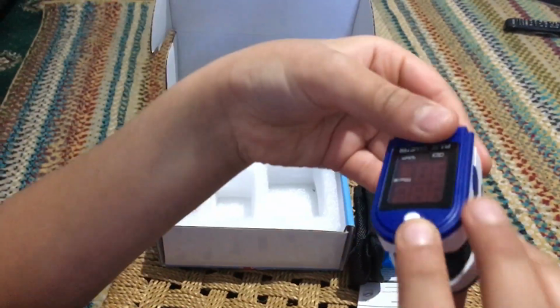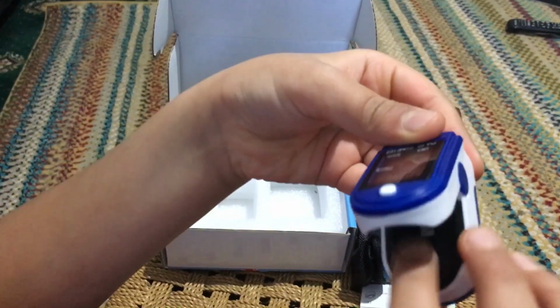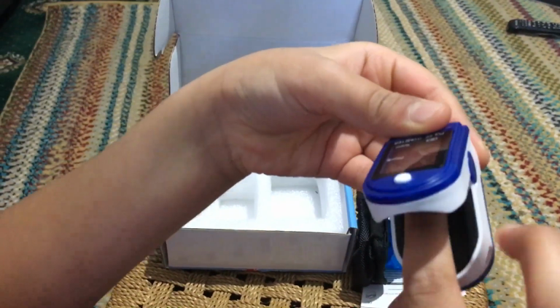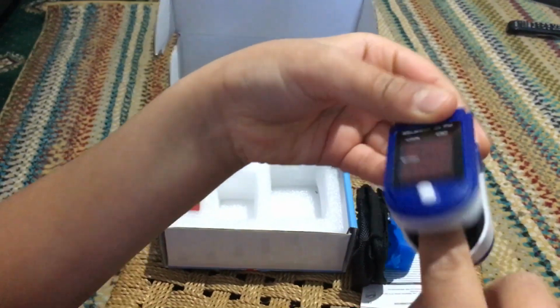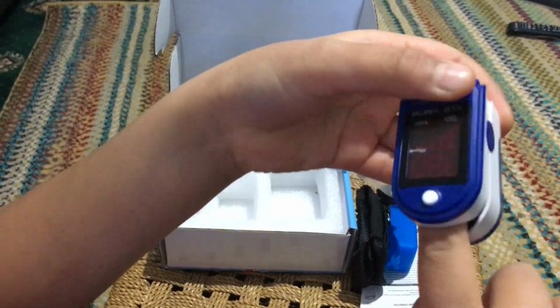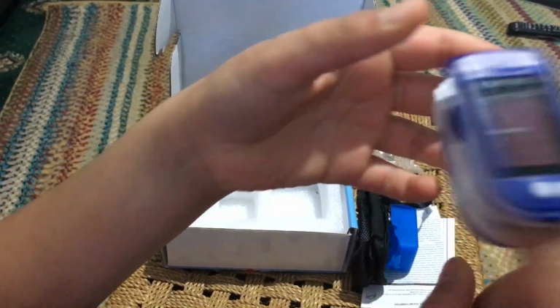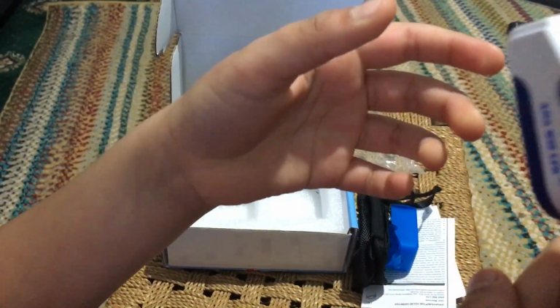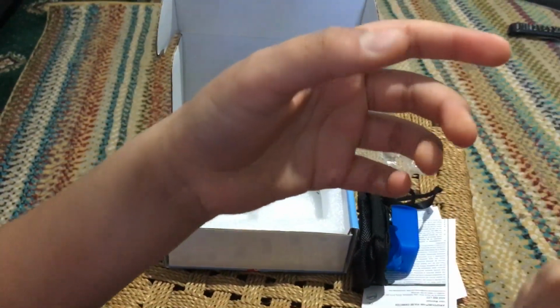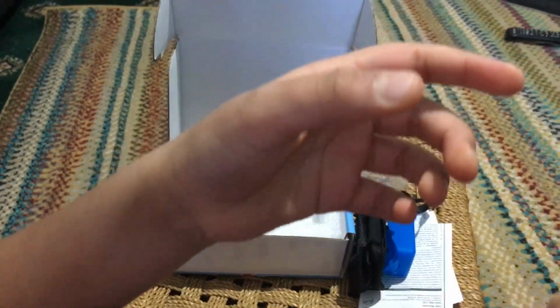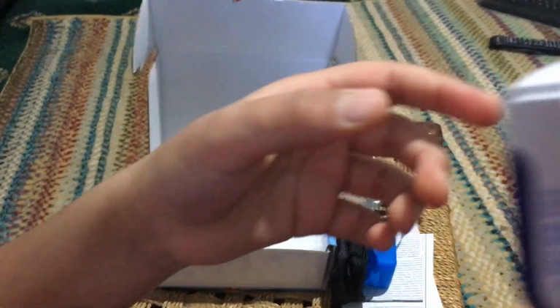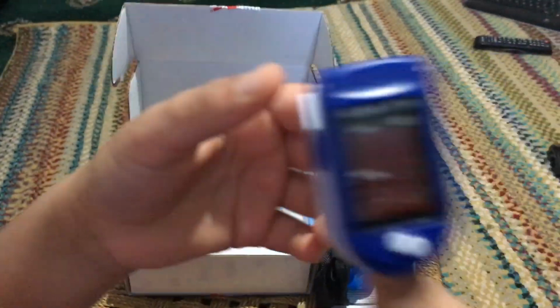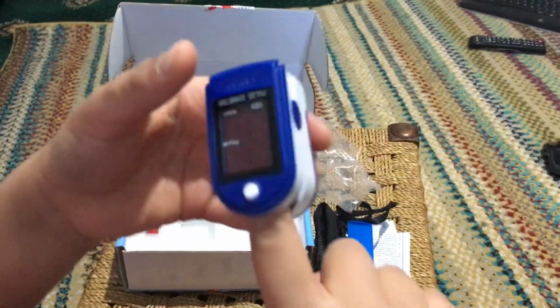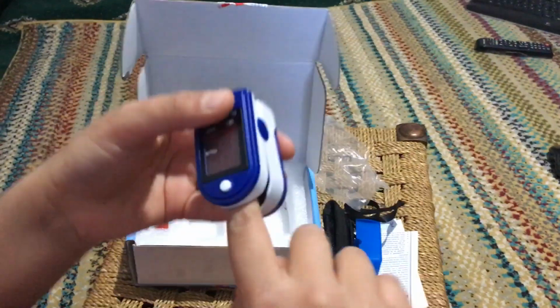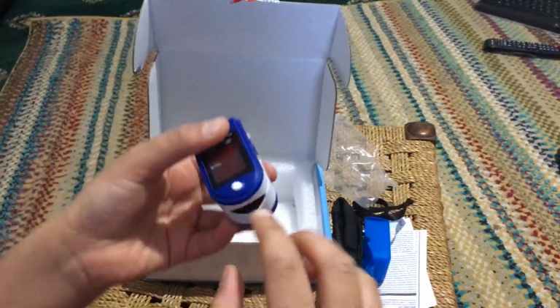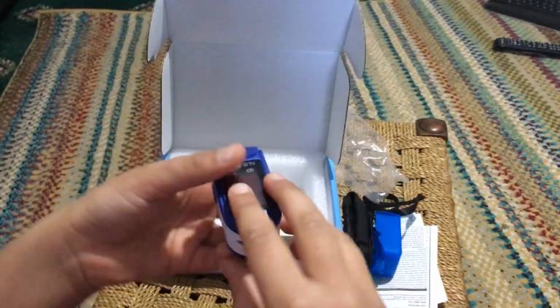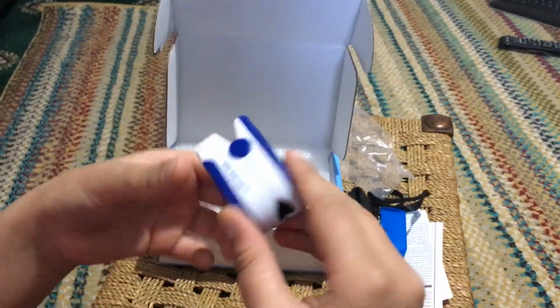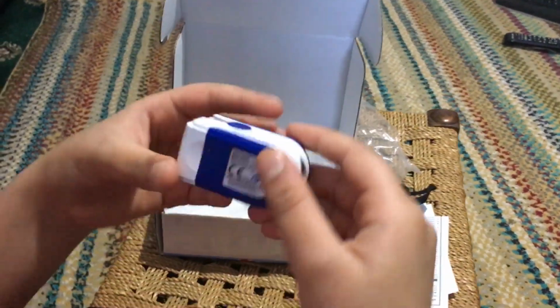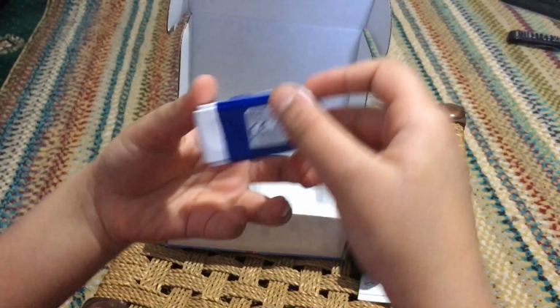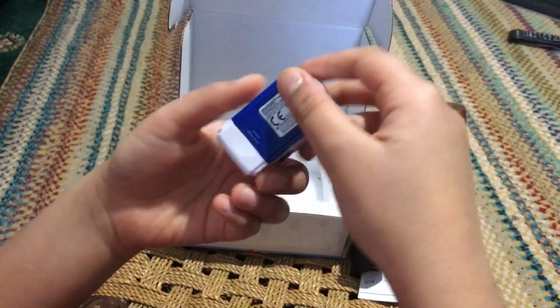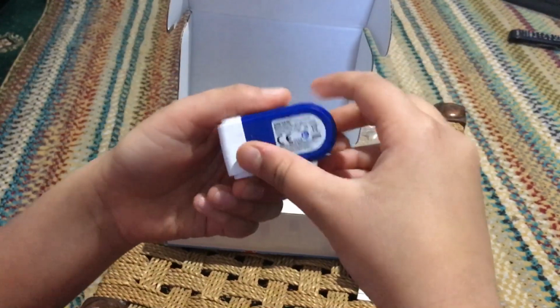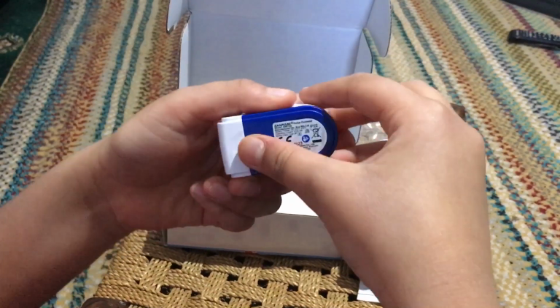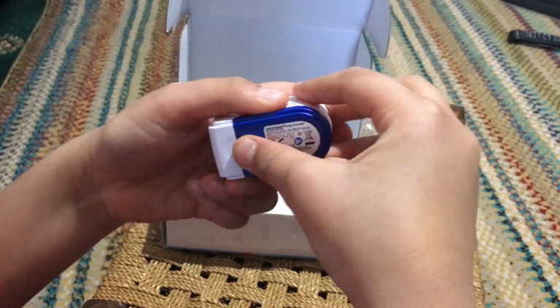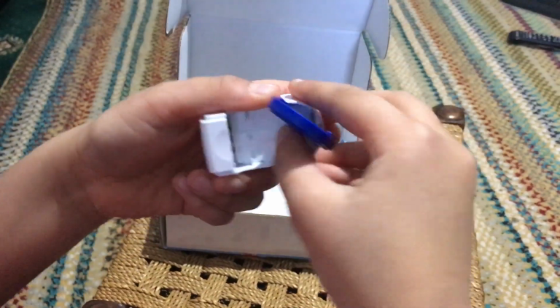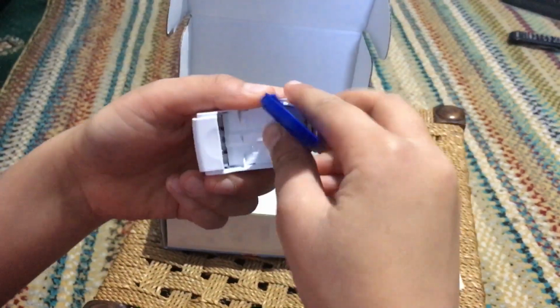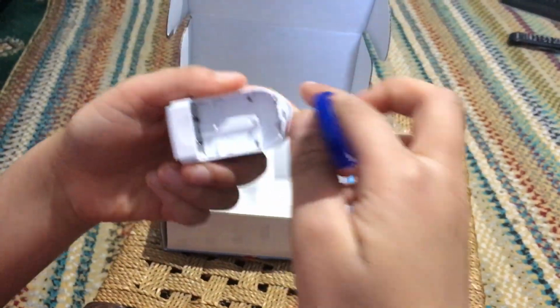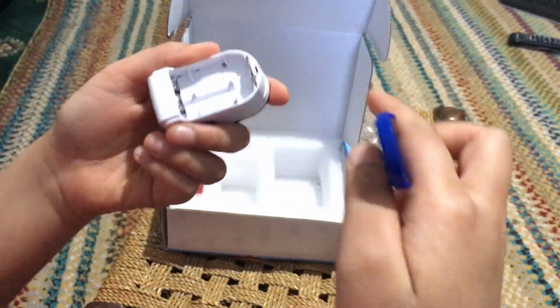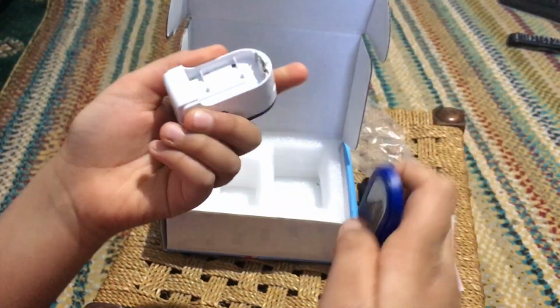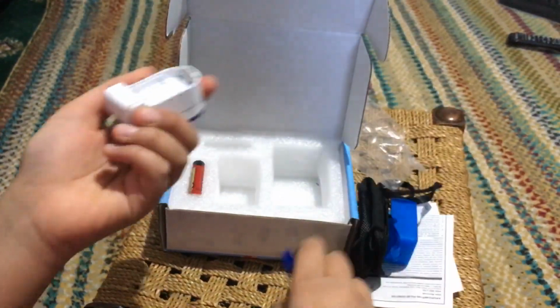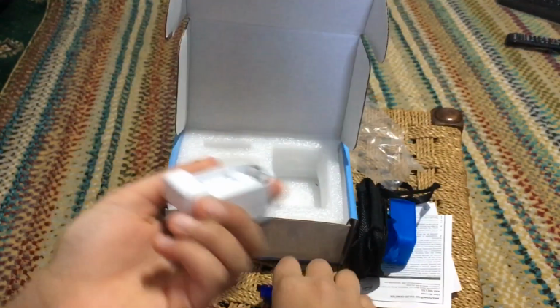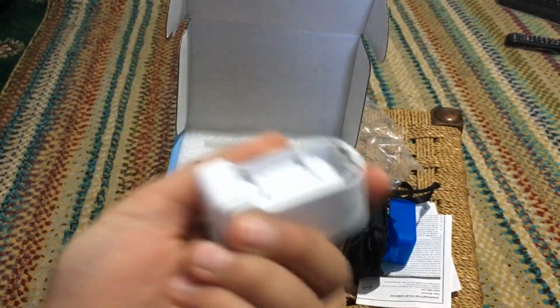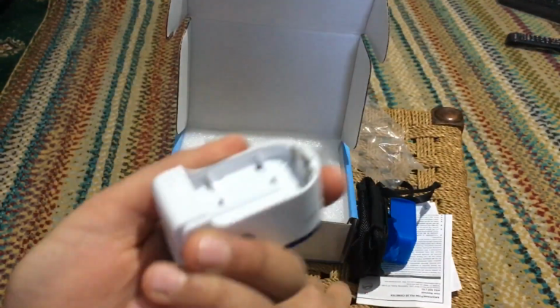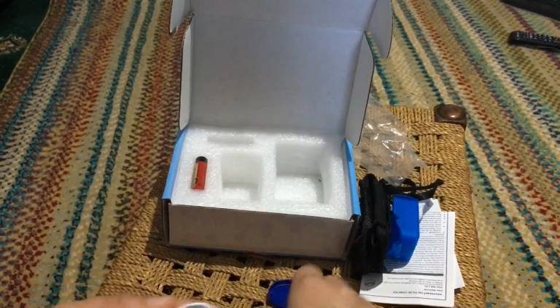So if you want to use it, you actually put it like this - I'll be showing you how to do it - put your finger inside.